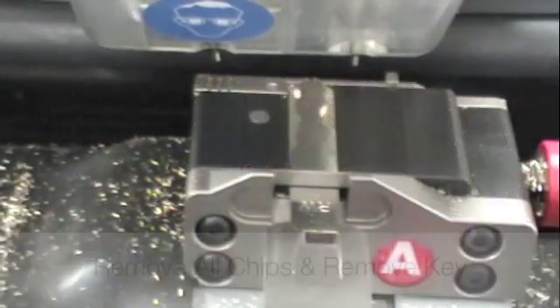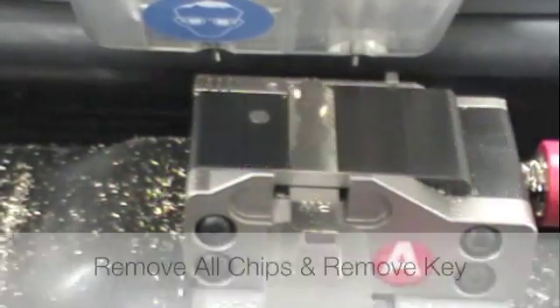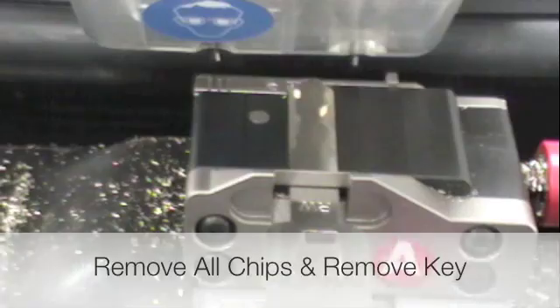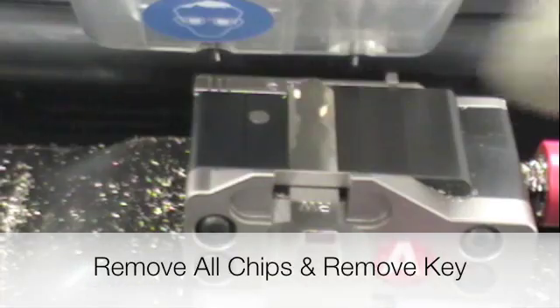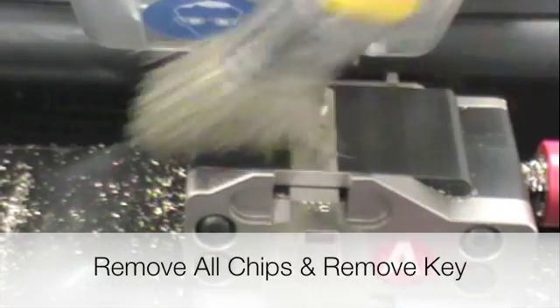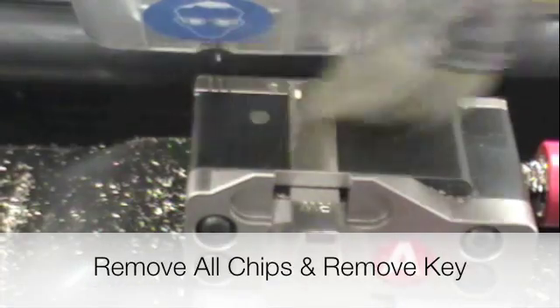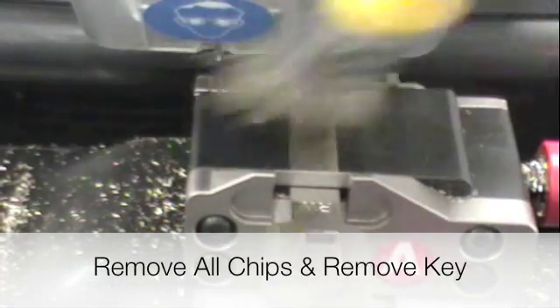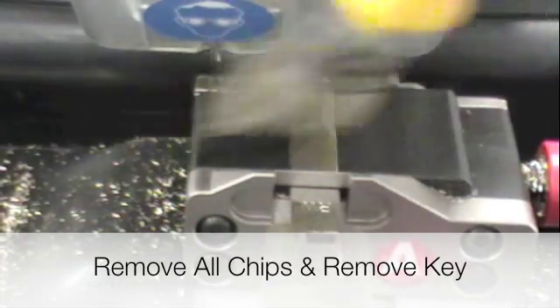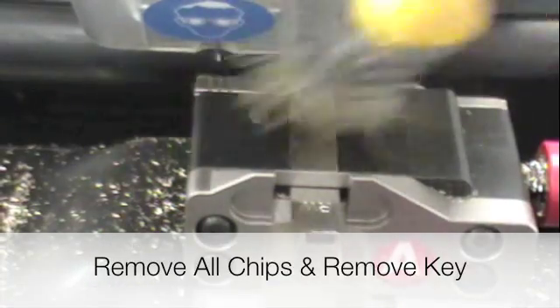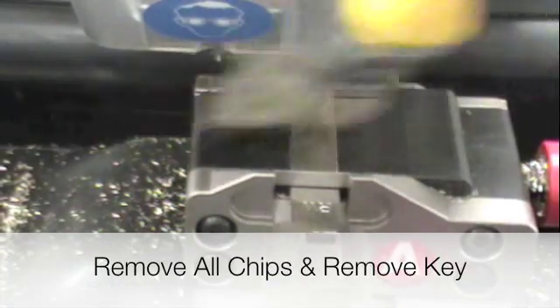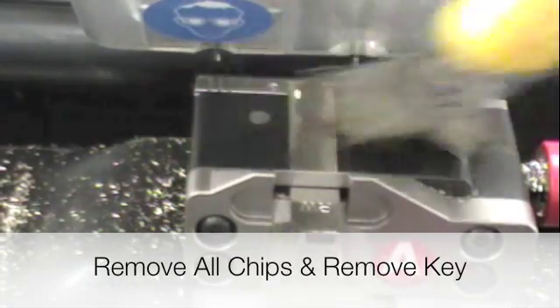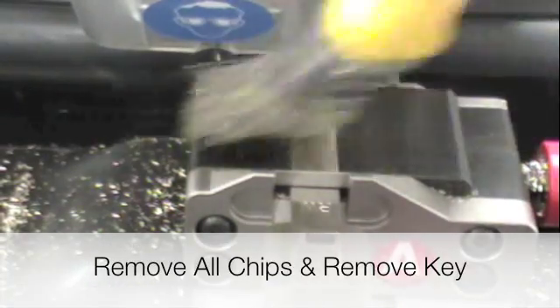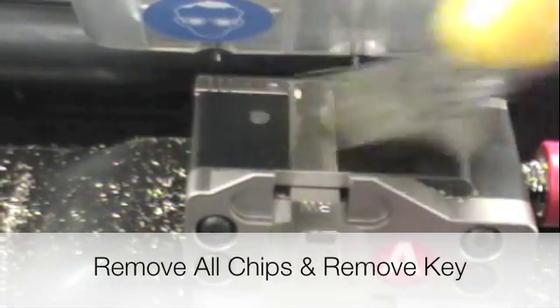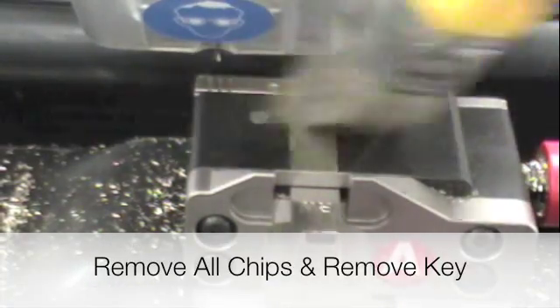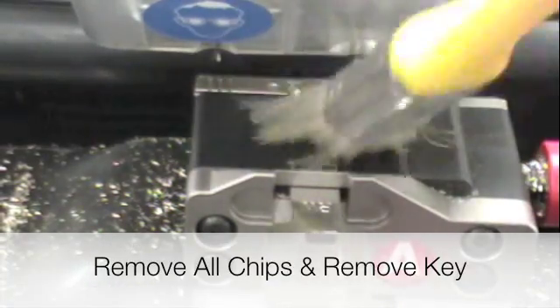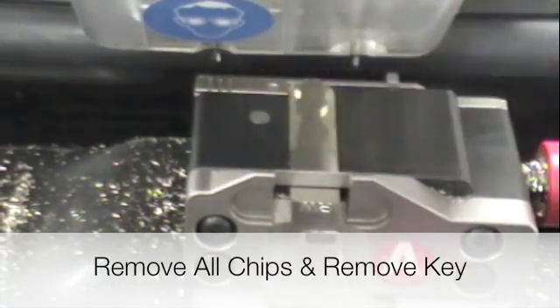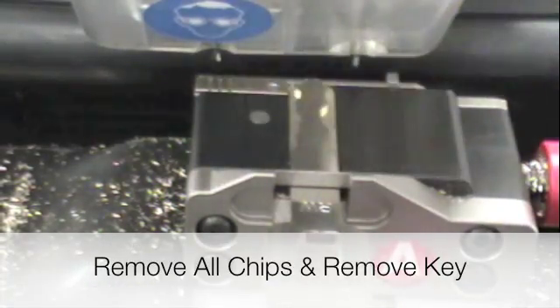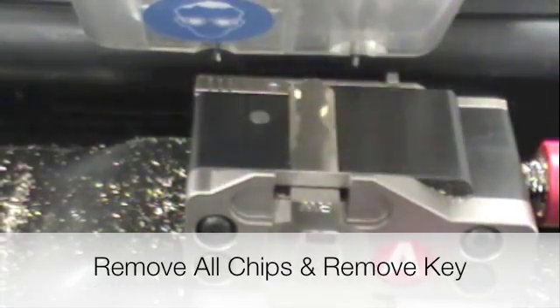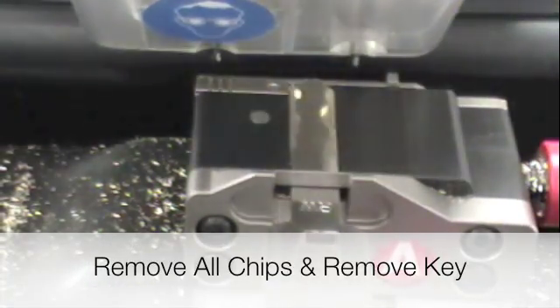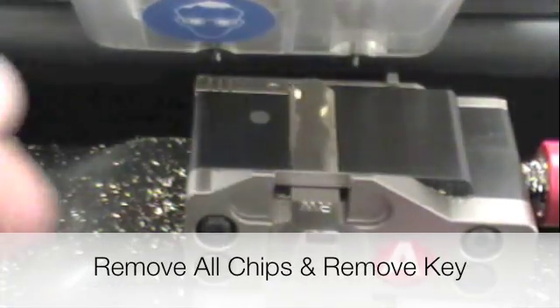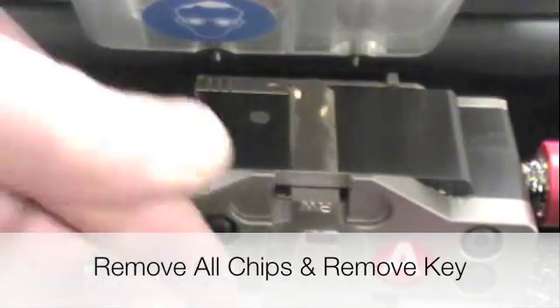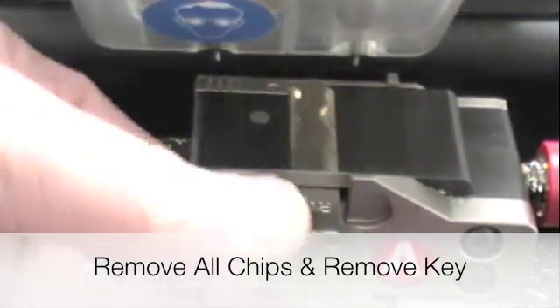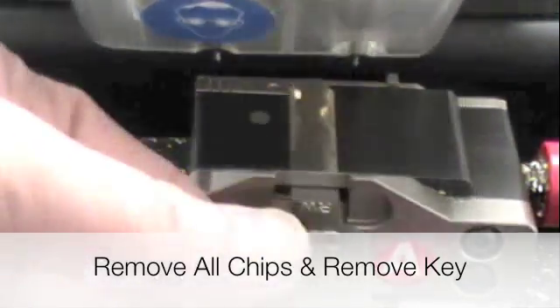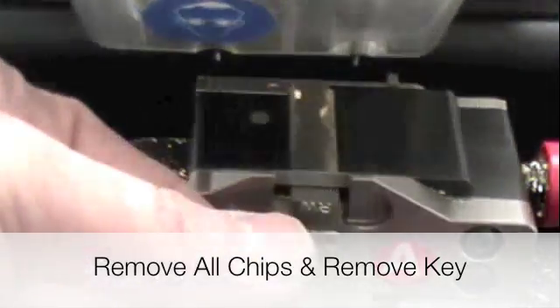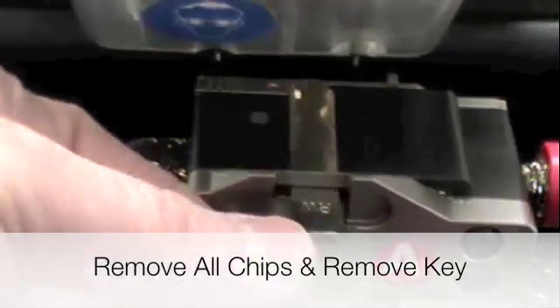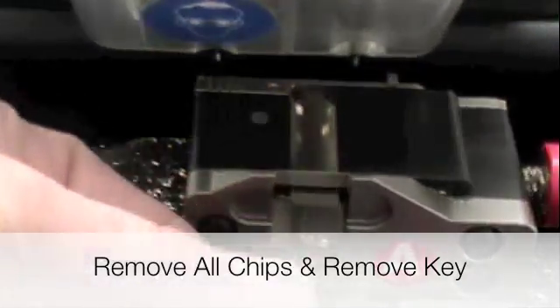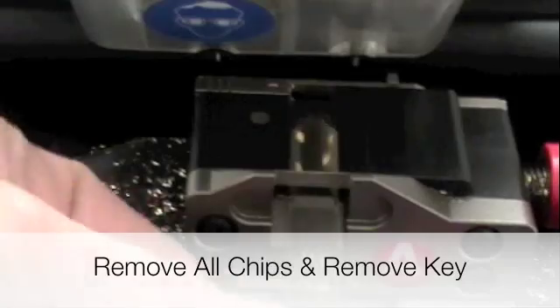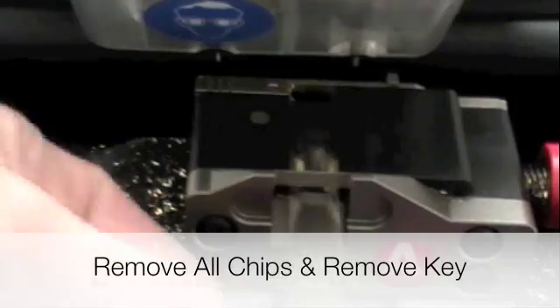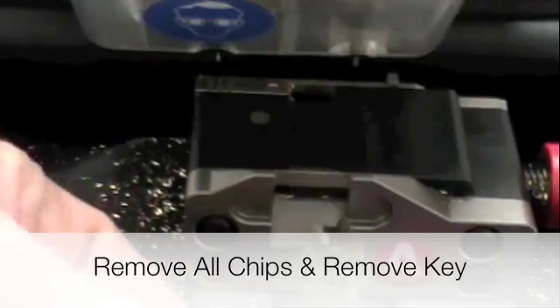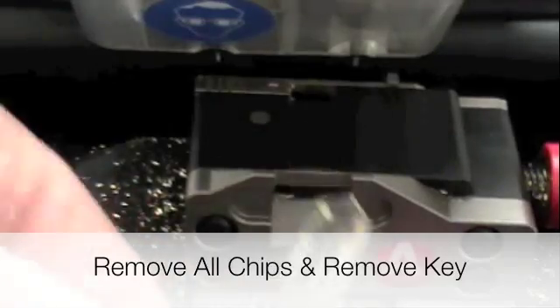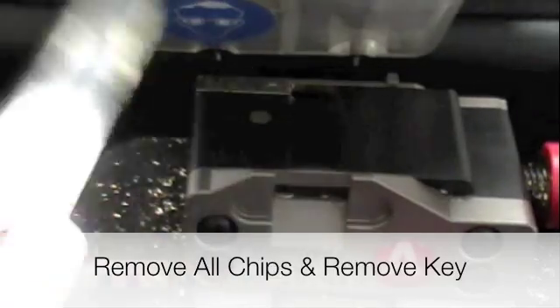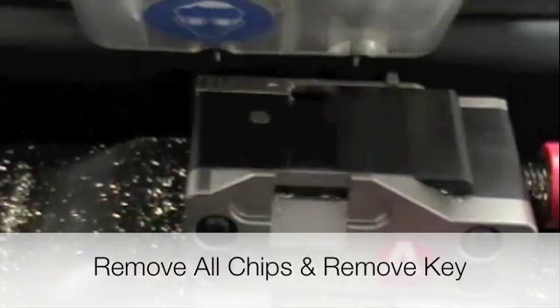Brush off all the chips, remove the key, and you're done.